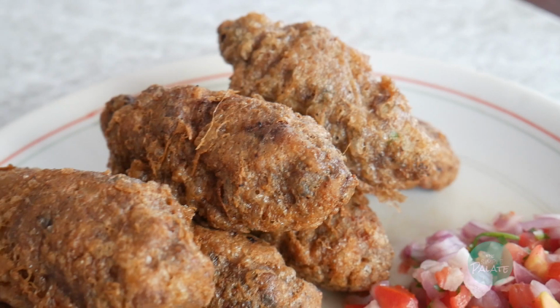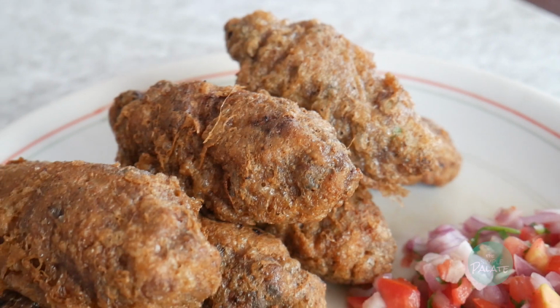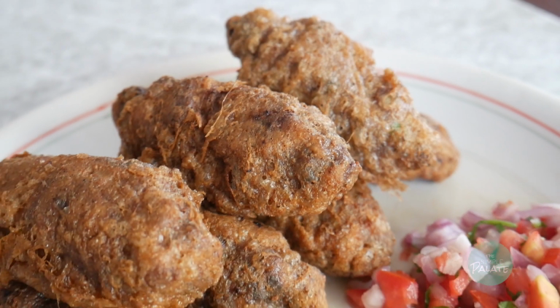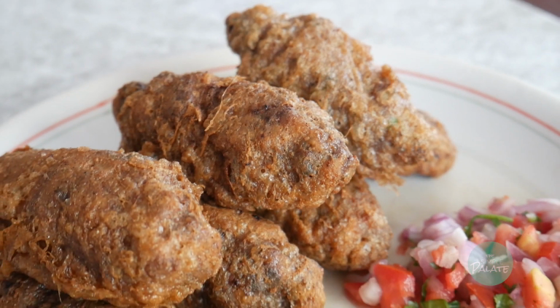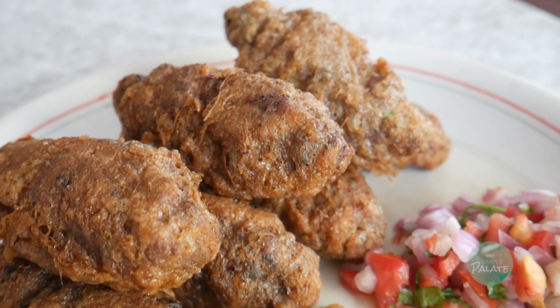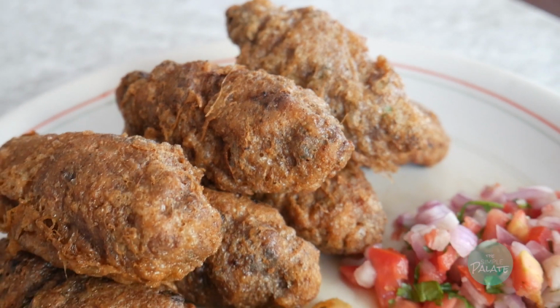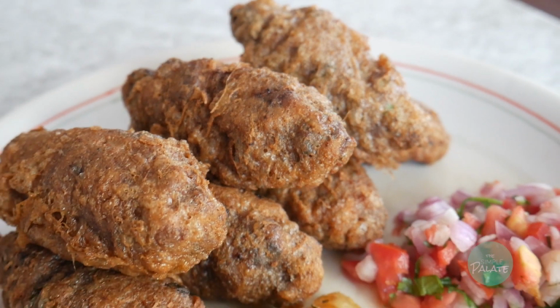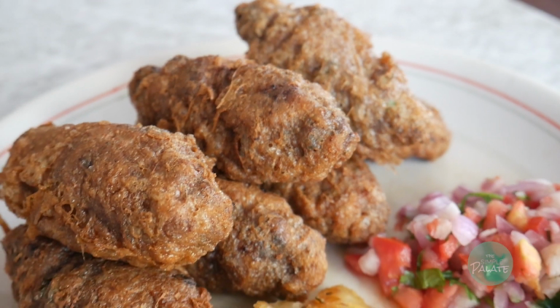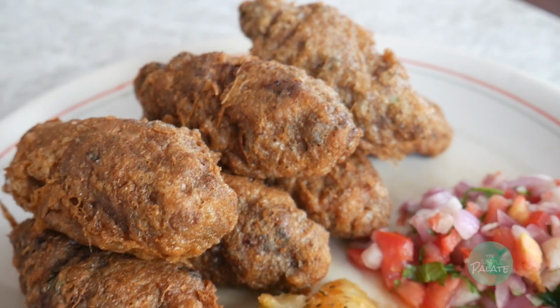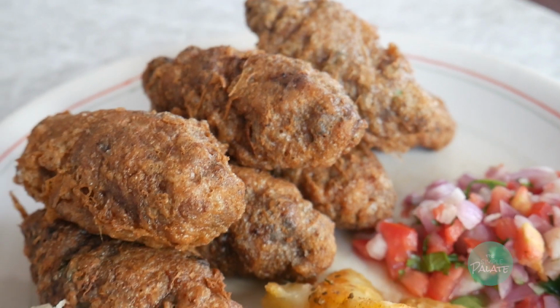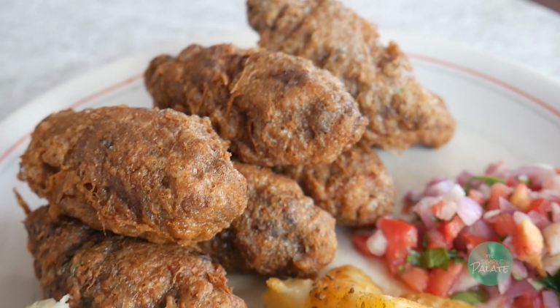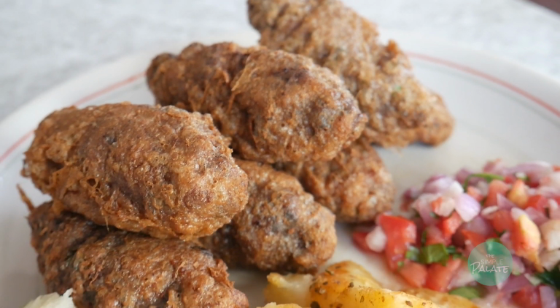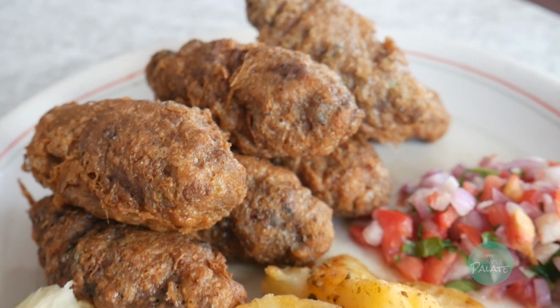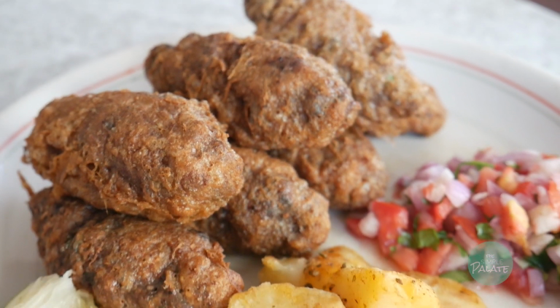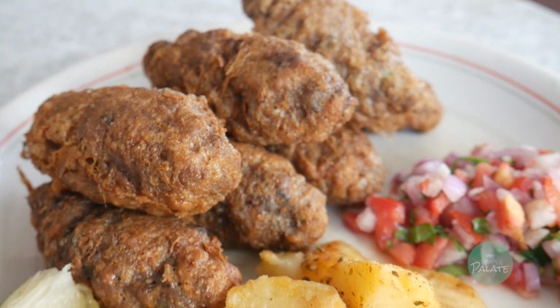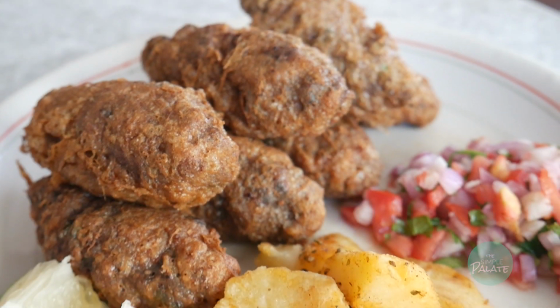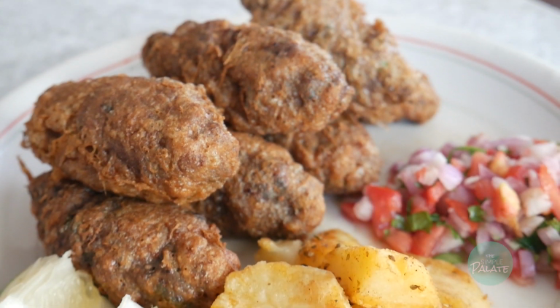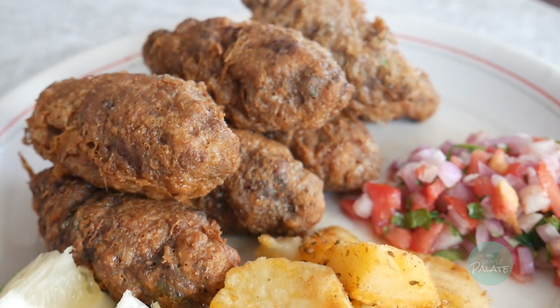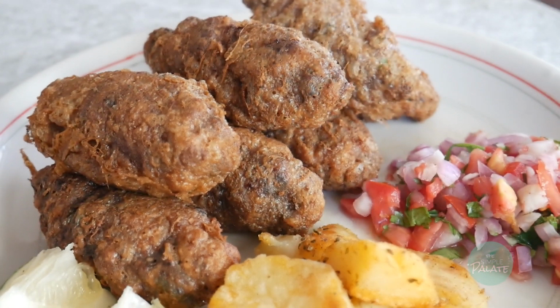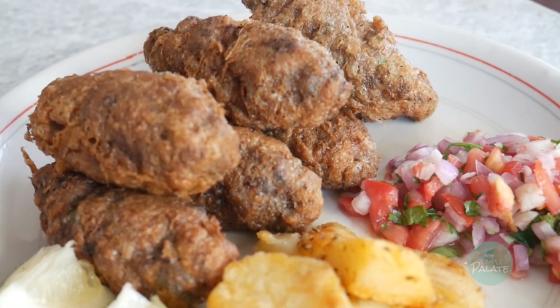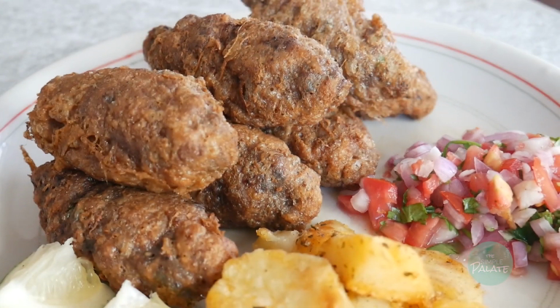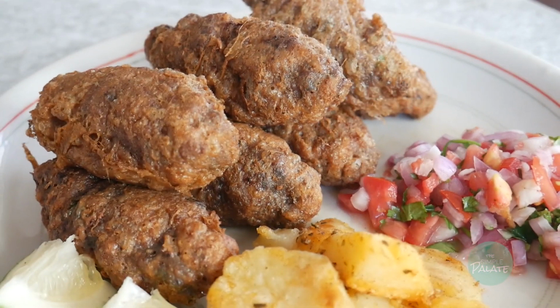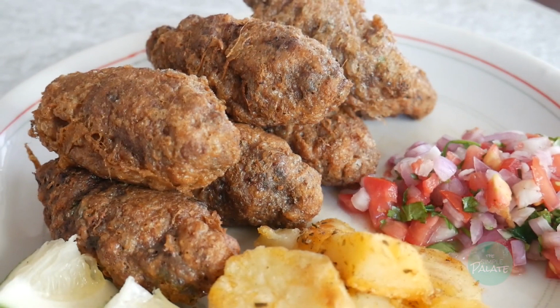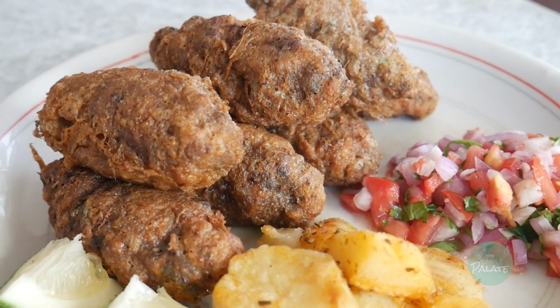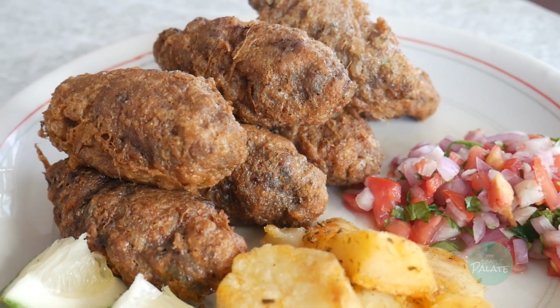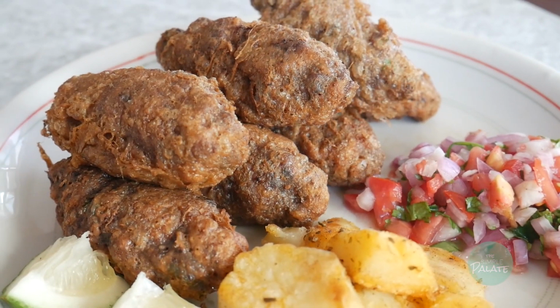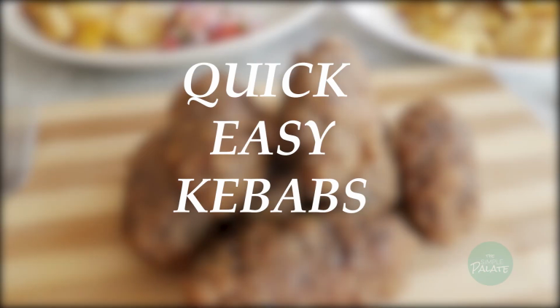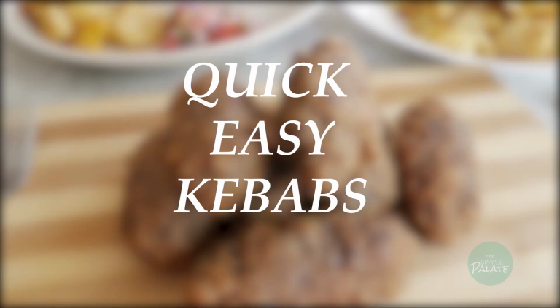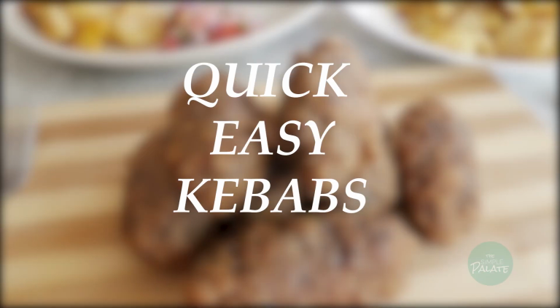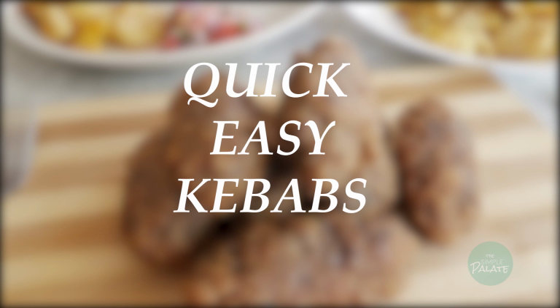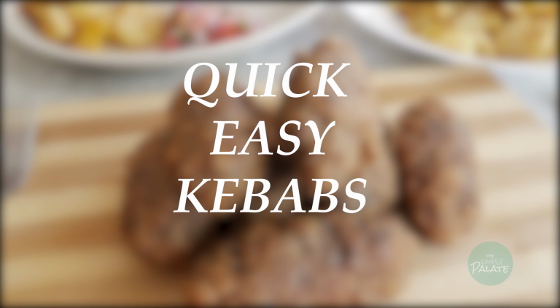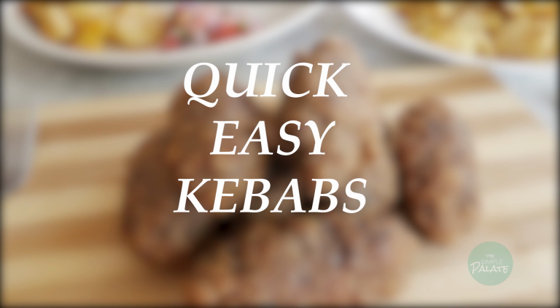Kebabs is one of those snacks that I always want to eat but never really know where to find good ones. So, why not make your own?